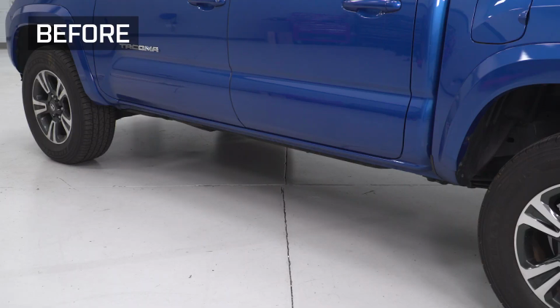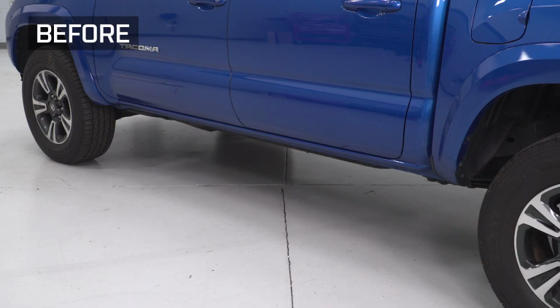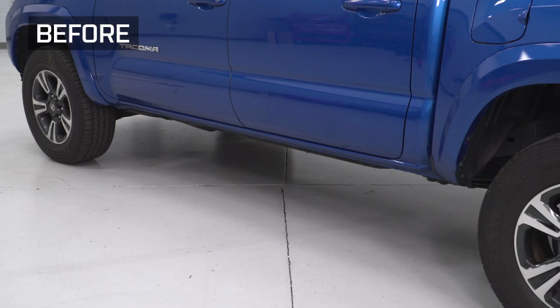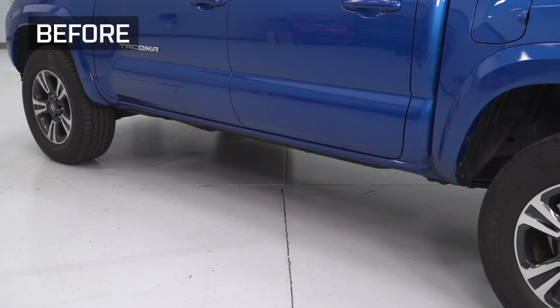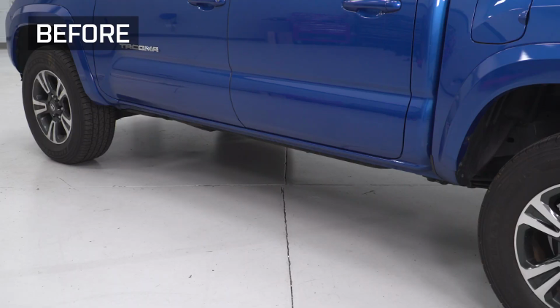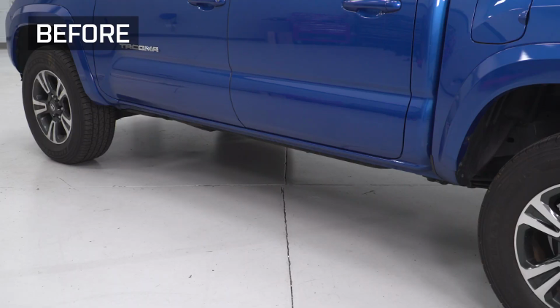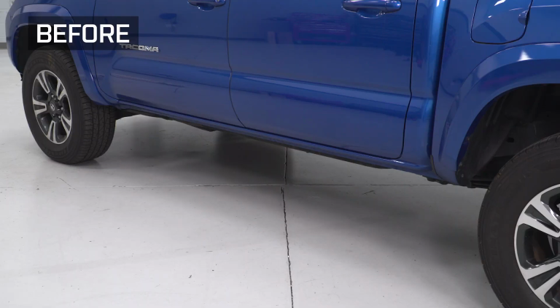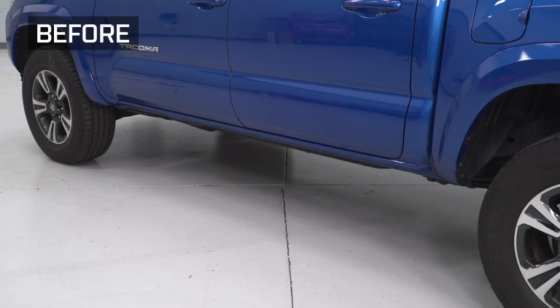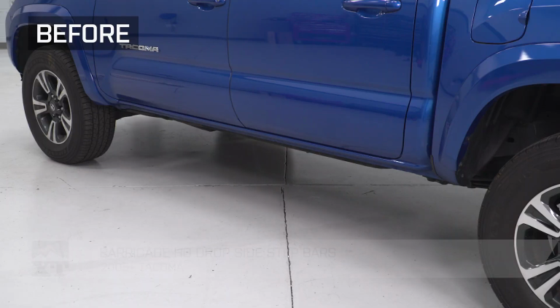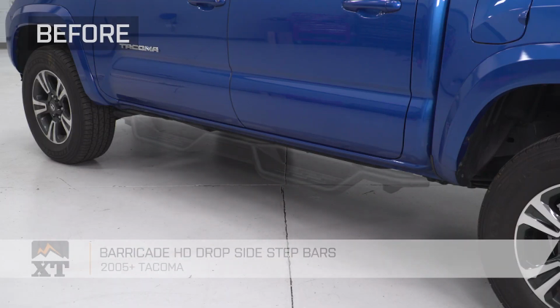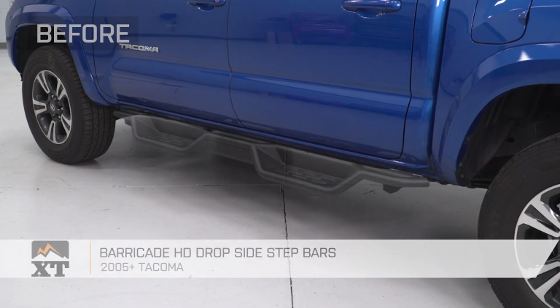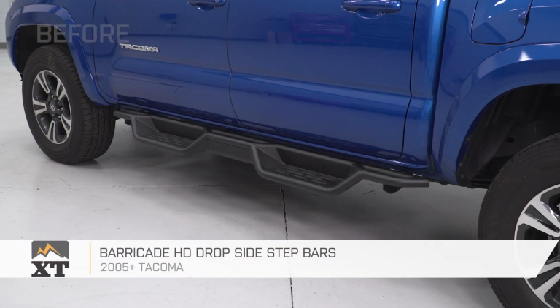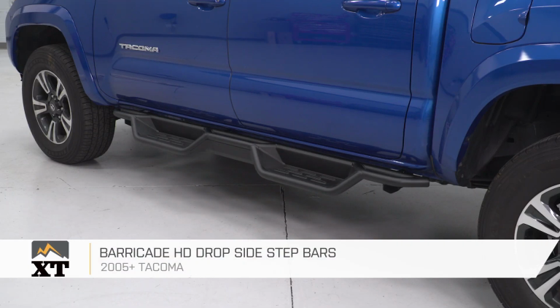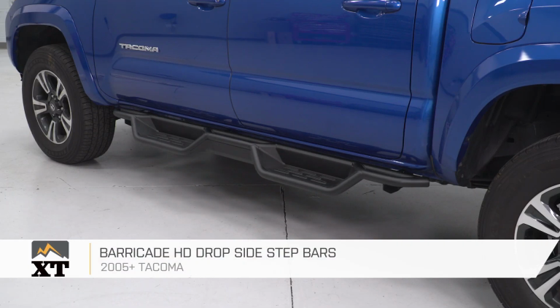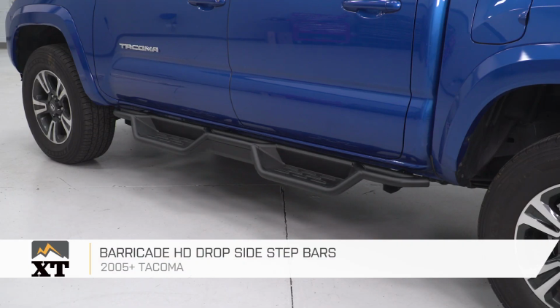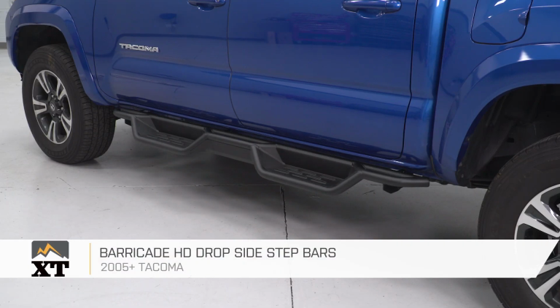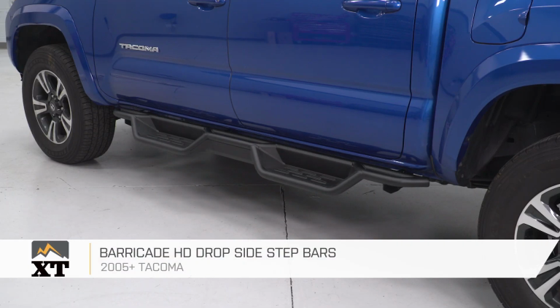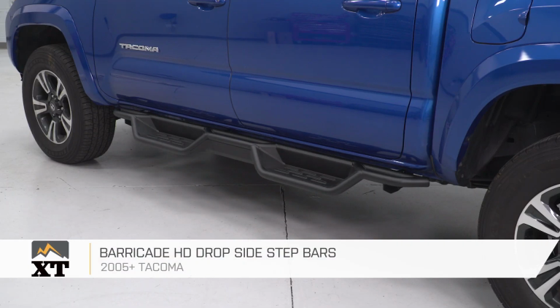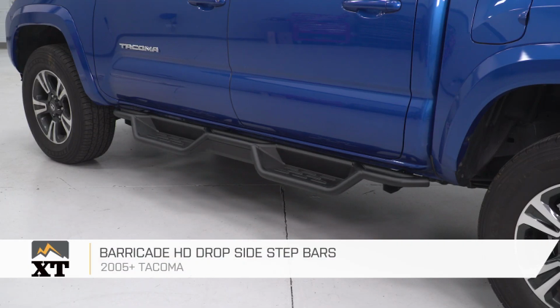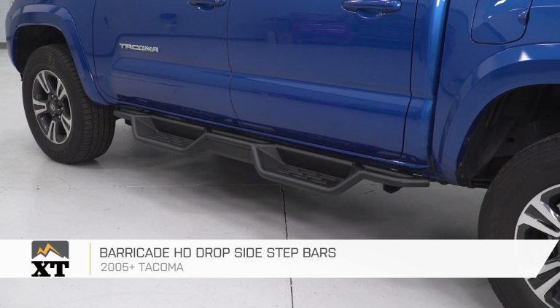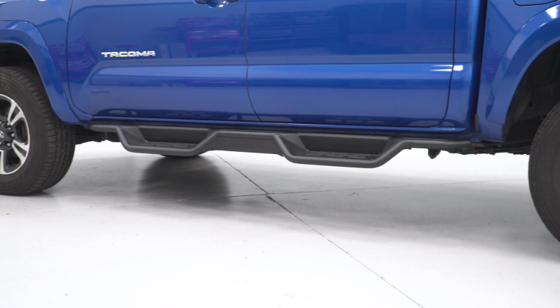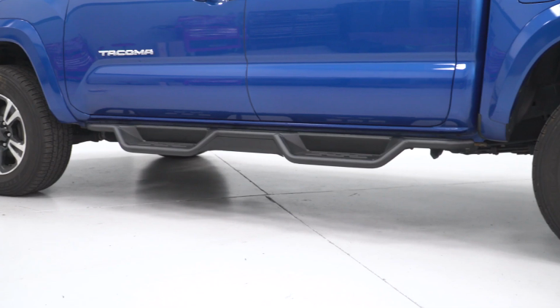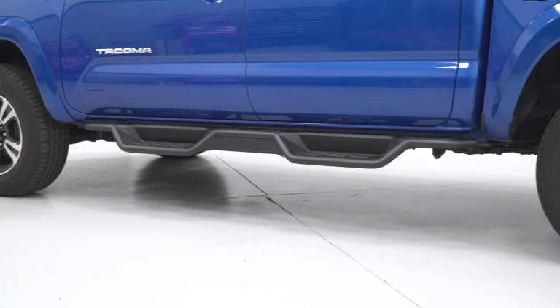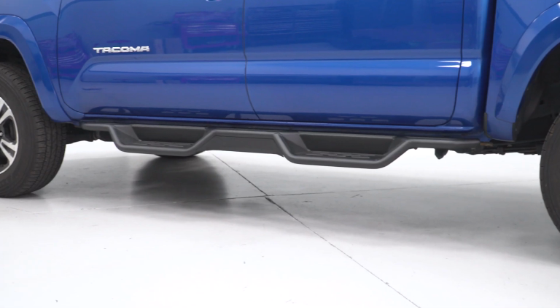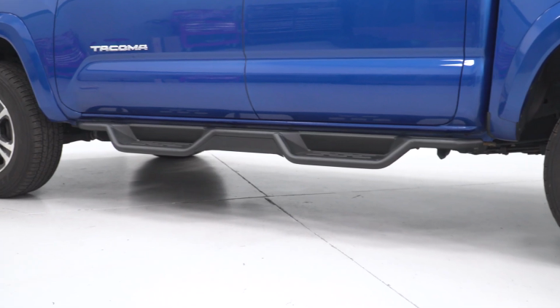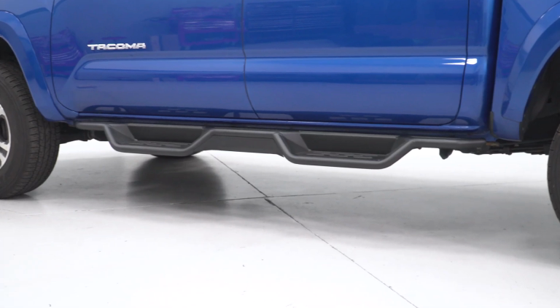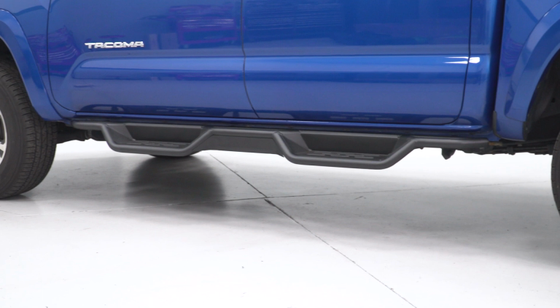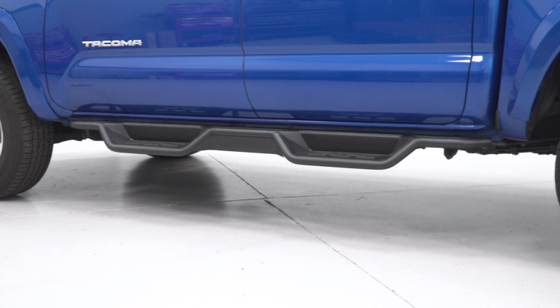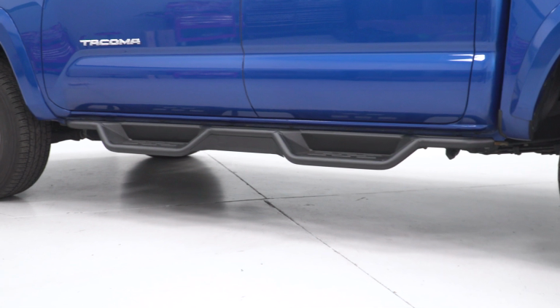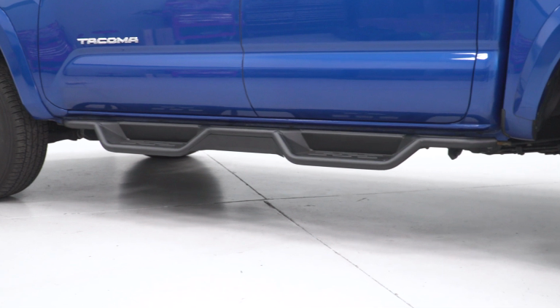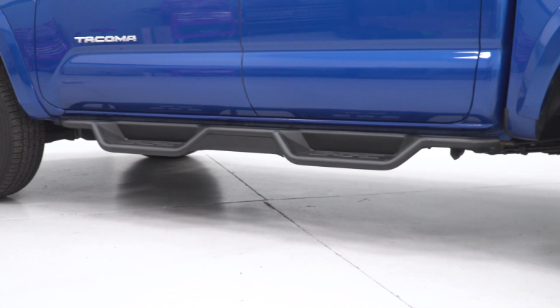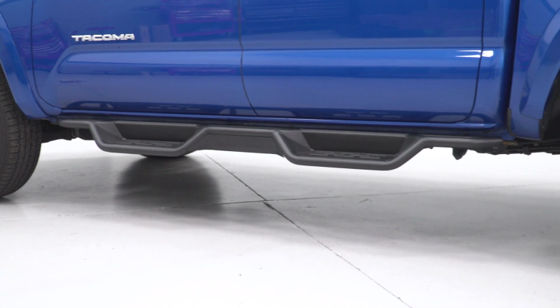That is gonna do it for the review and install of our sidesteps. Remember, for all things Tacoma, keep it at extremeterrain.com.